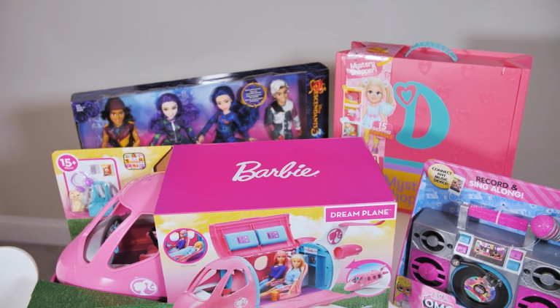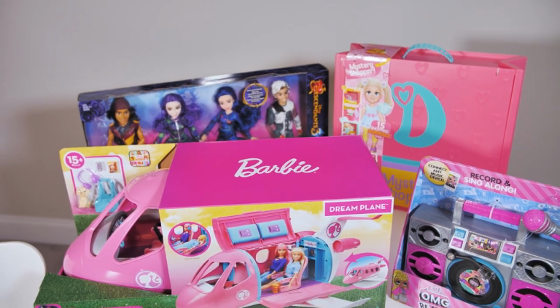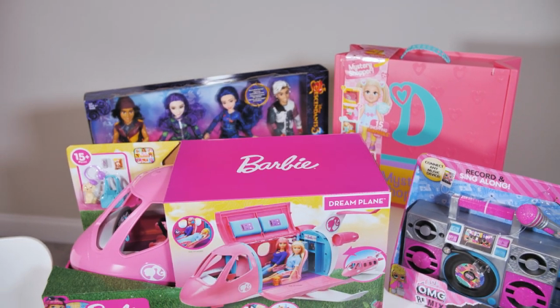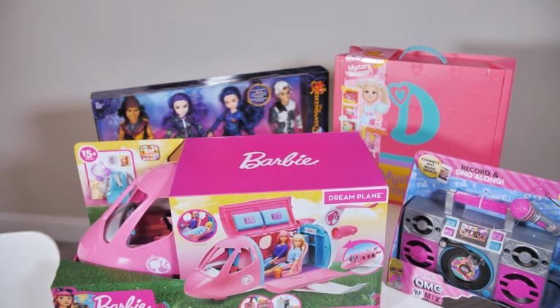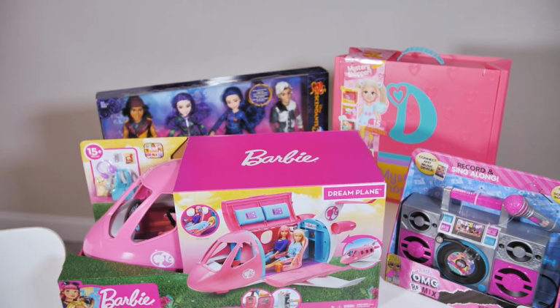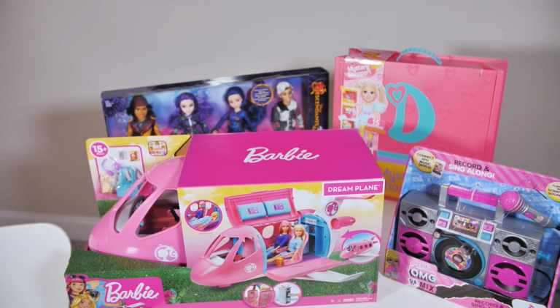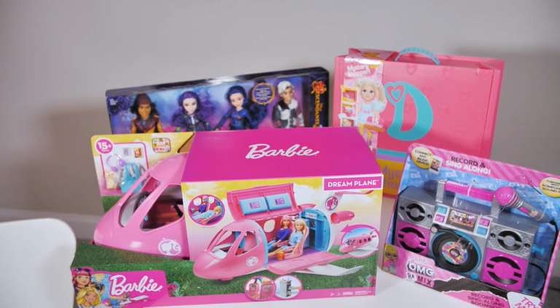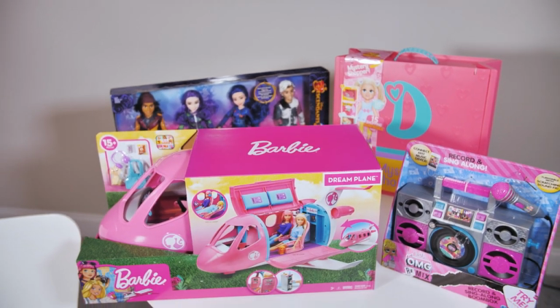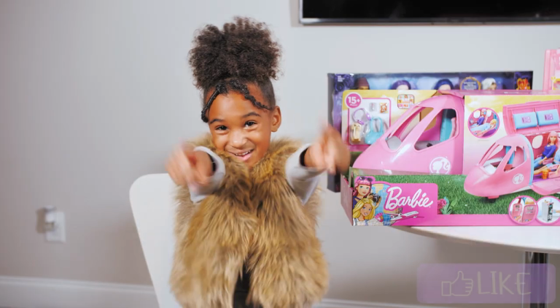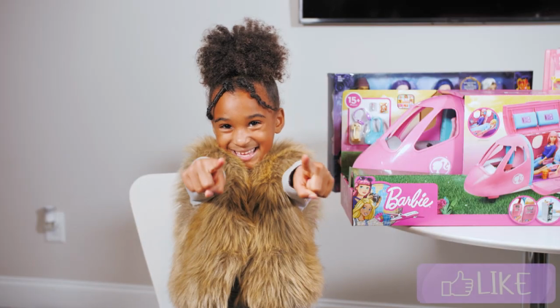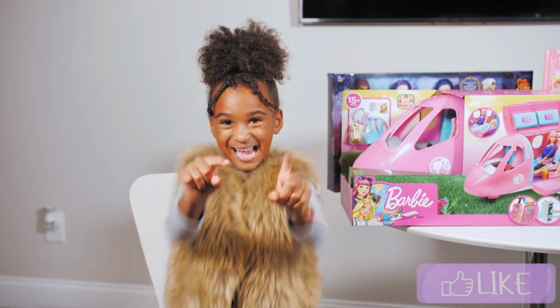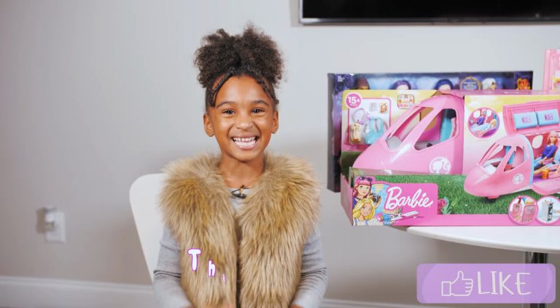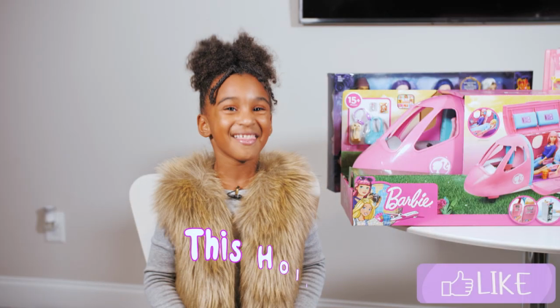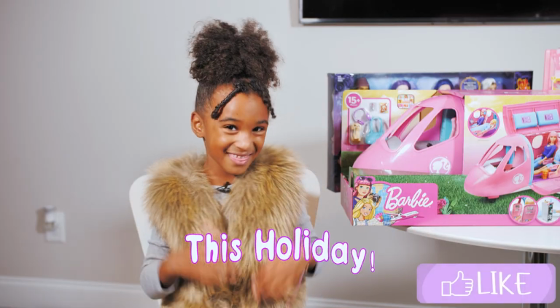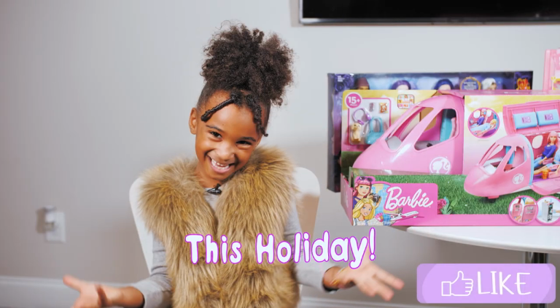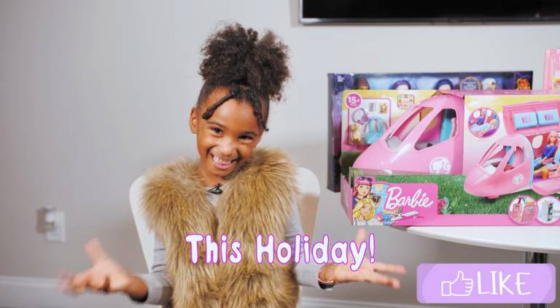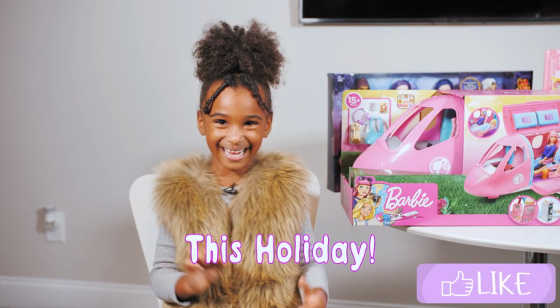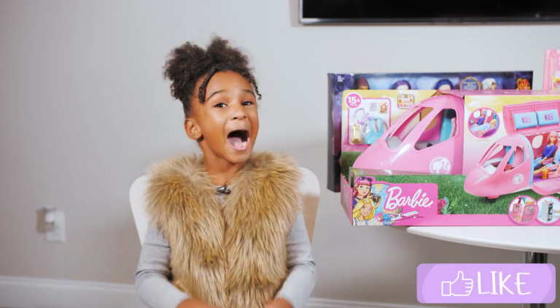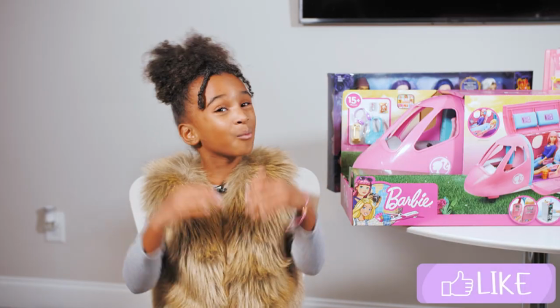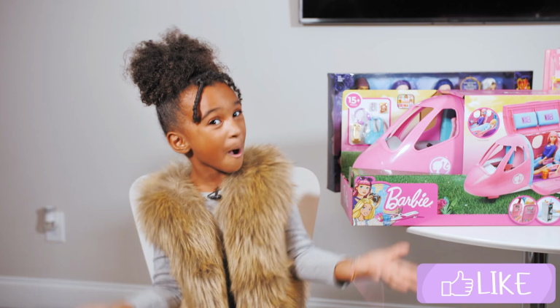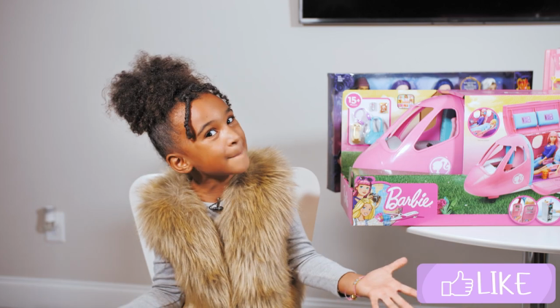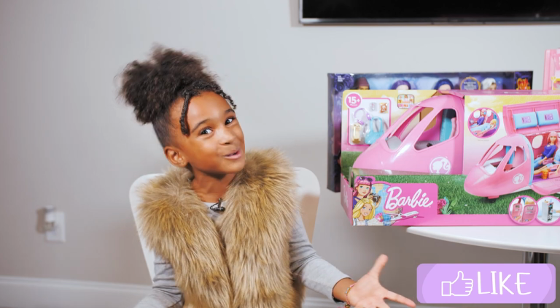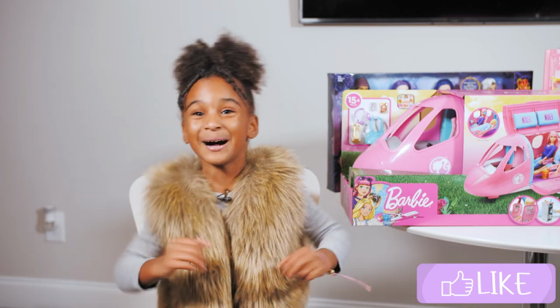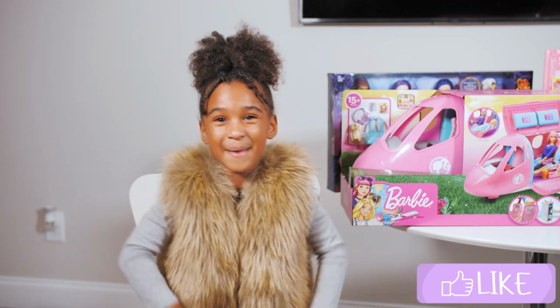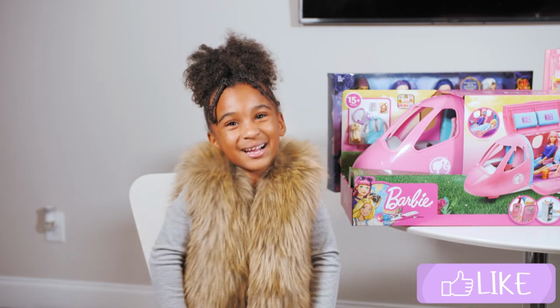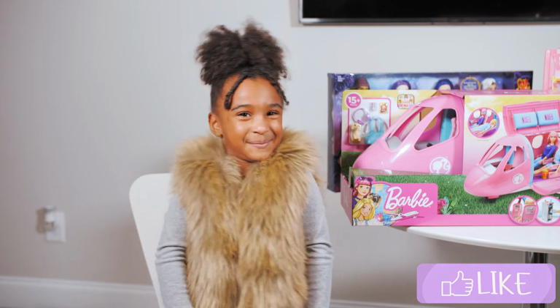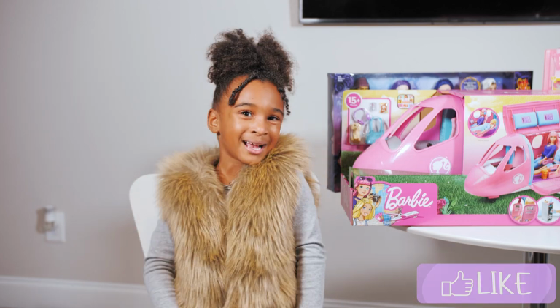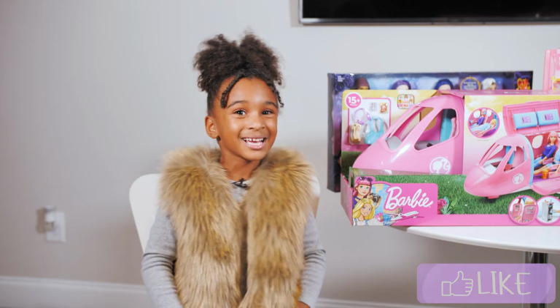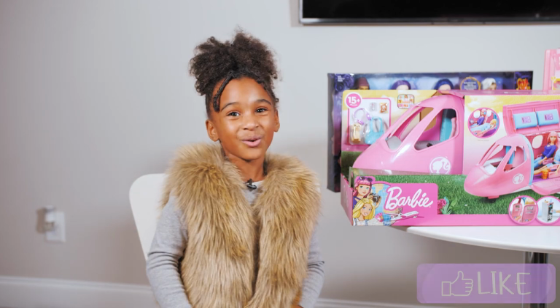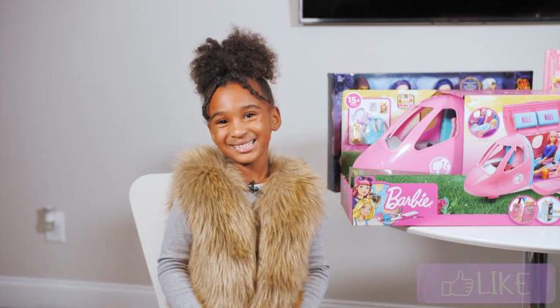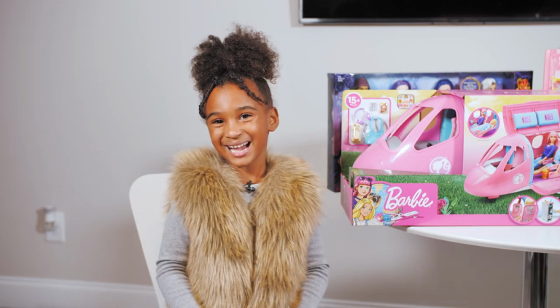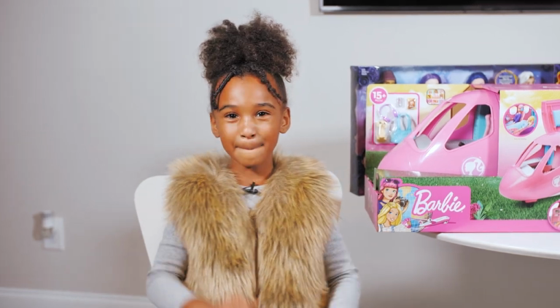These are girl toys that you can get this holiday at Walmart, America's best toy shop.